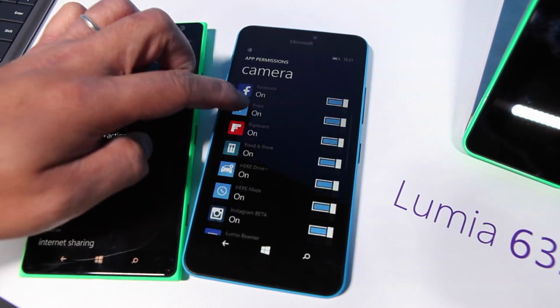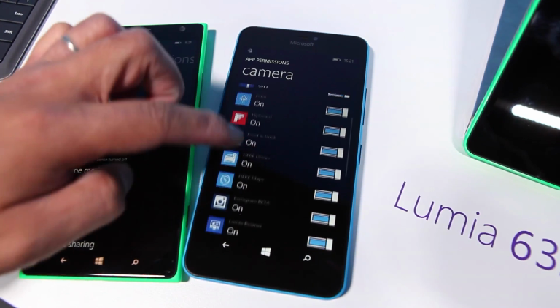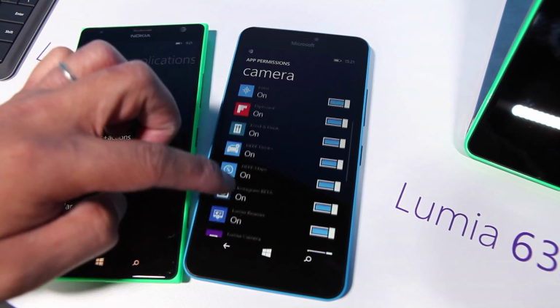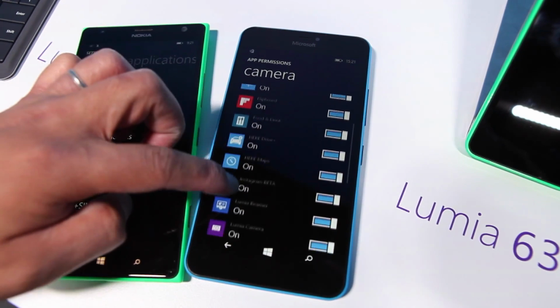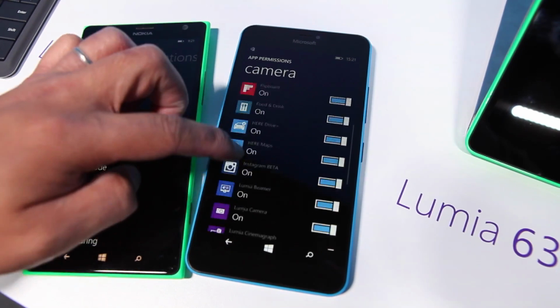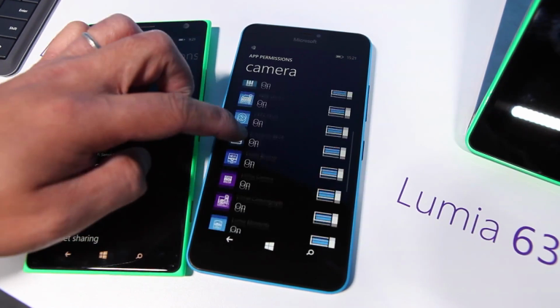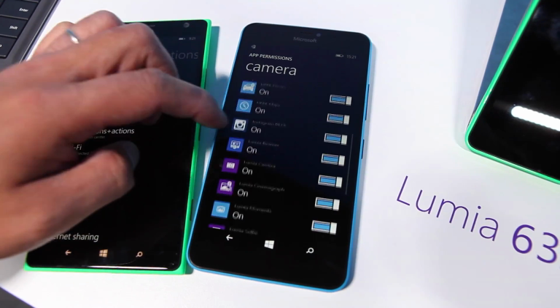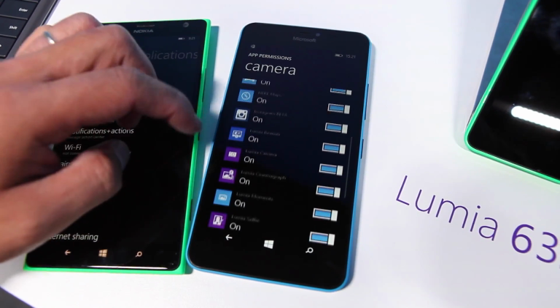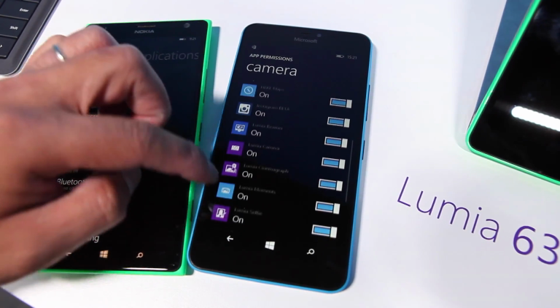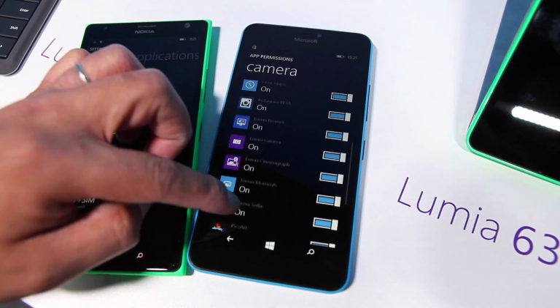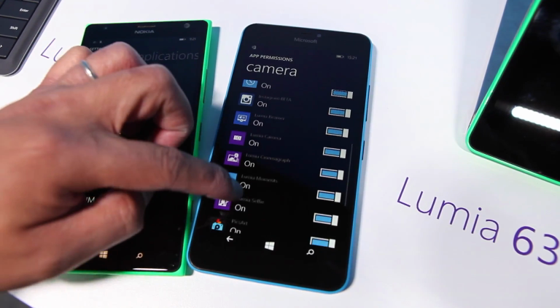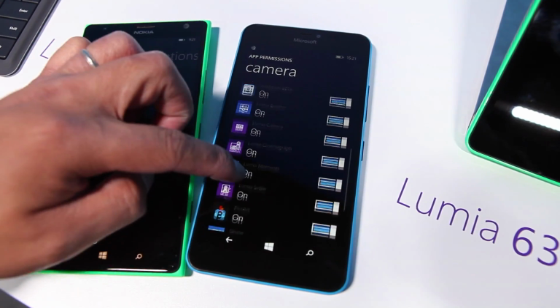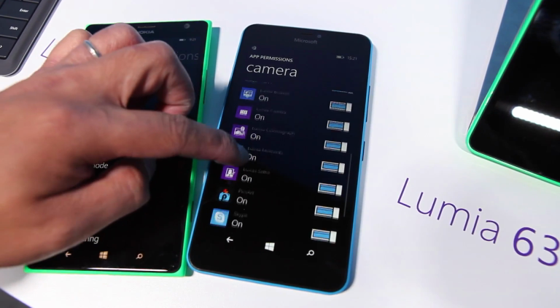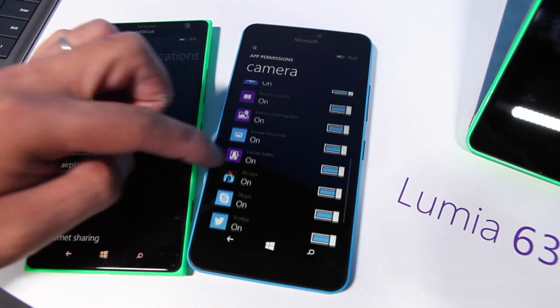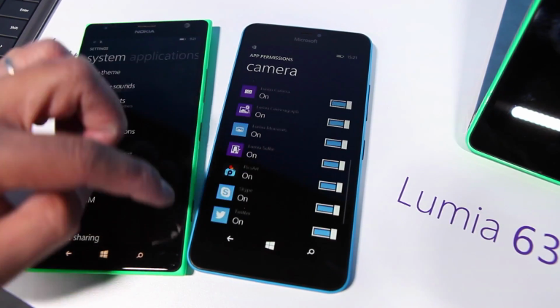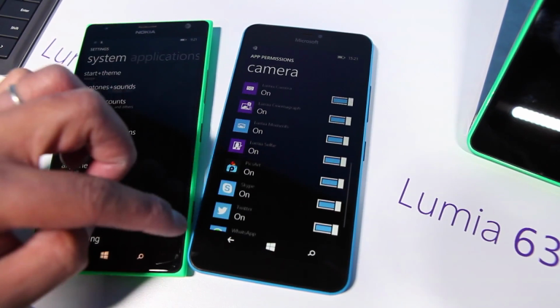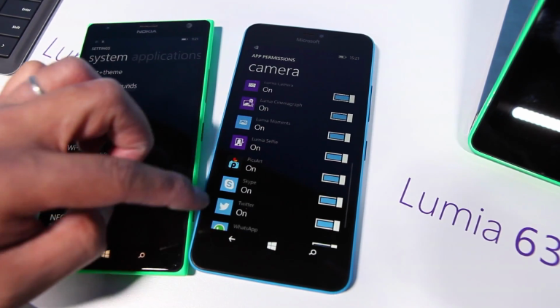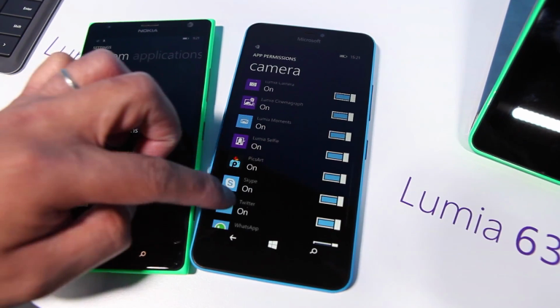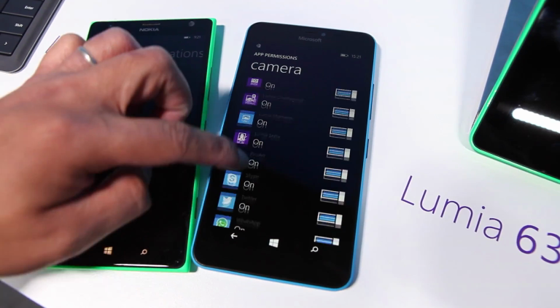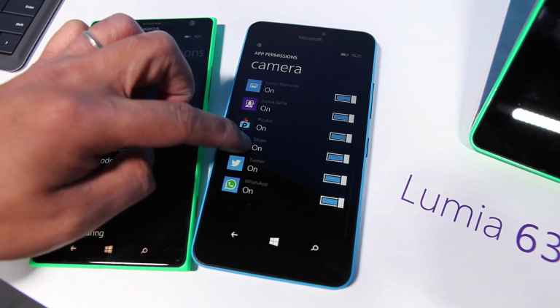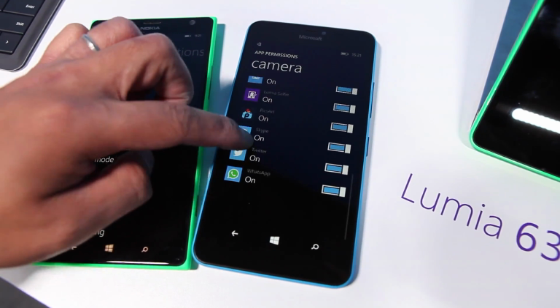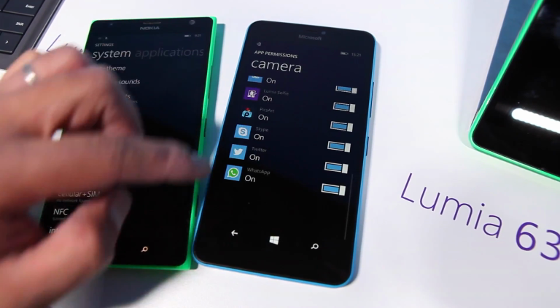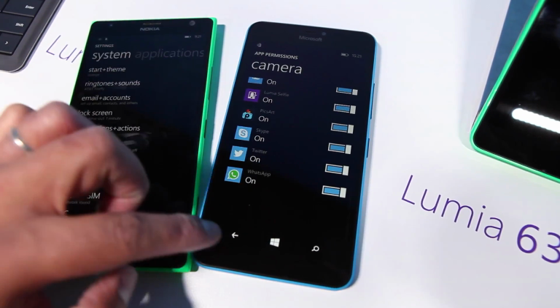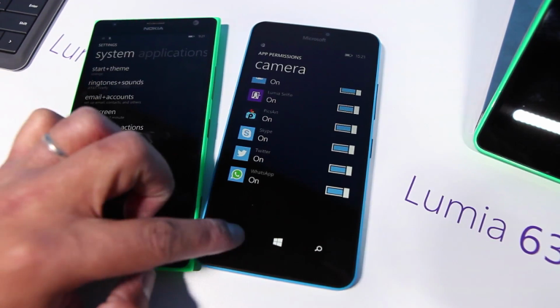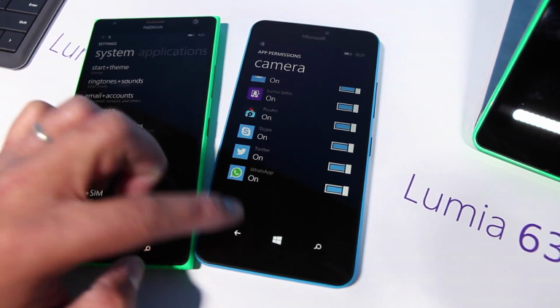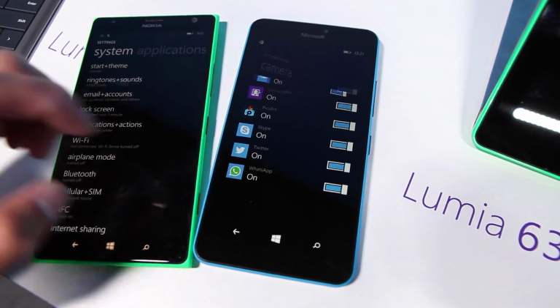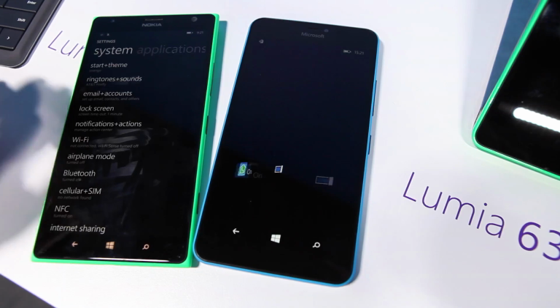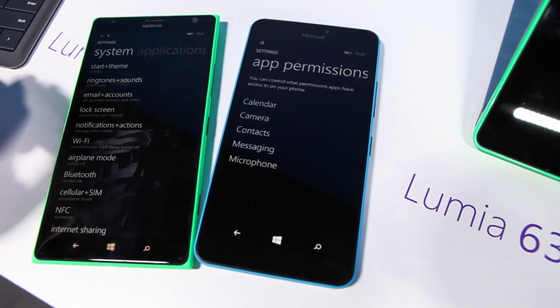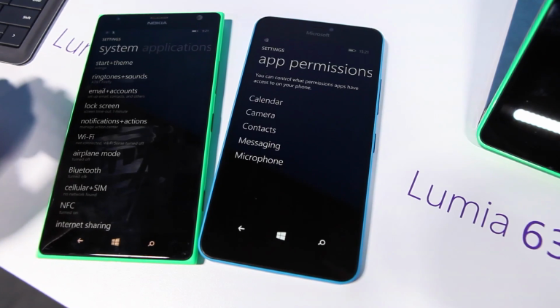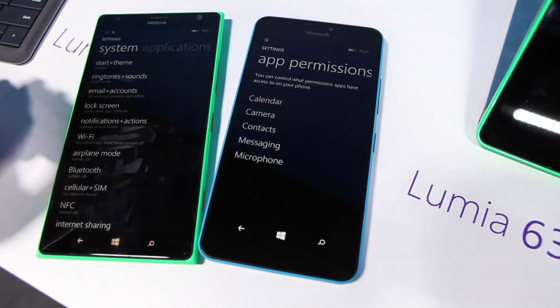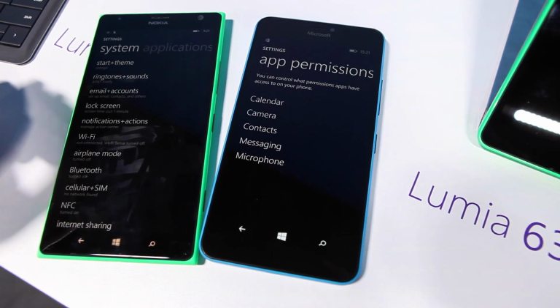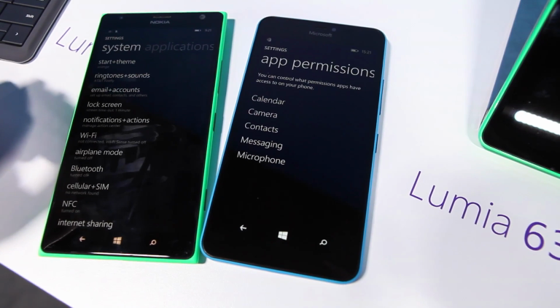So here's Facebook, Fitbit, Beamer, Lumia Camera, Vixart — stuff like that.